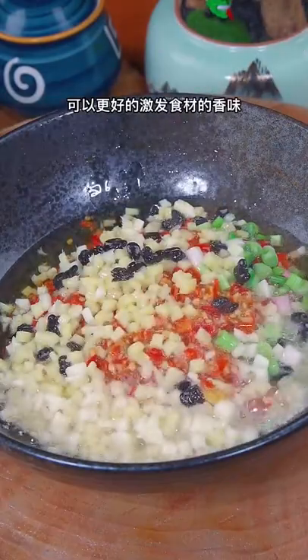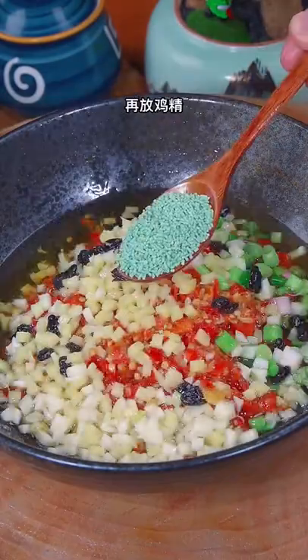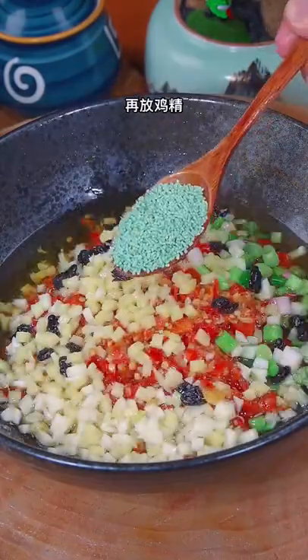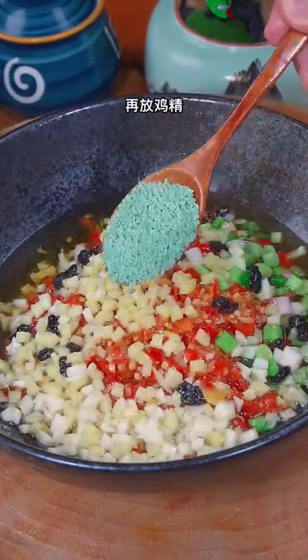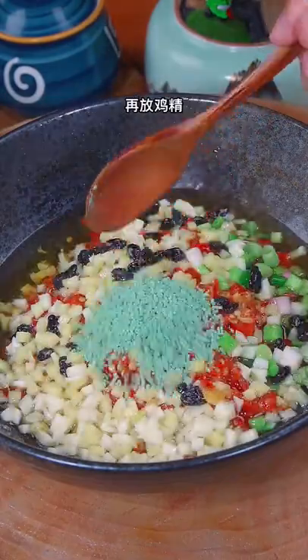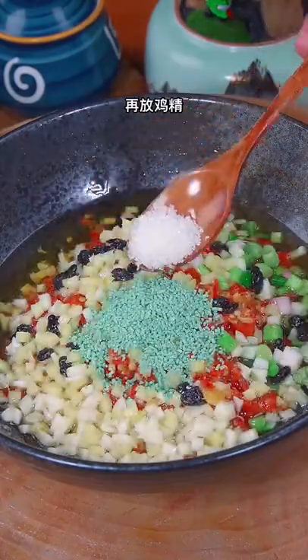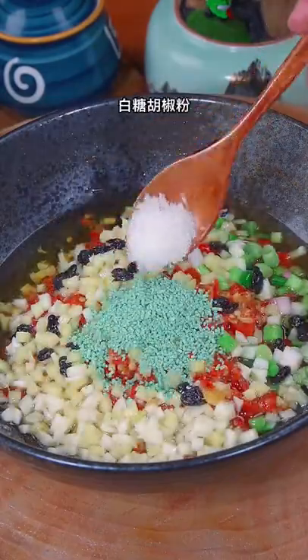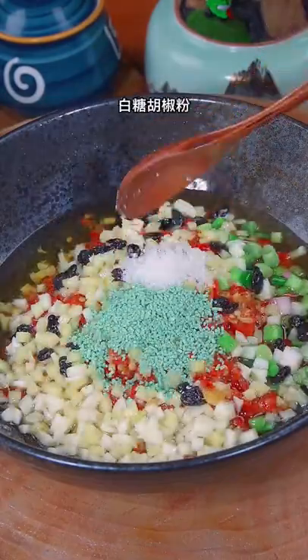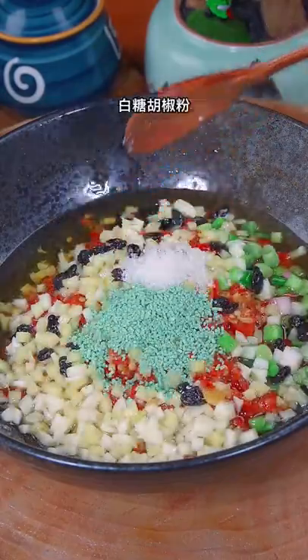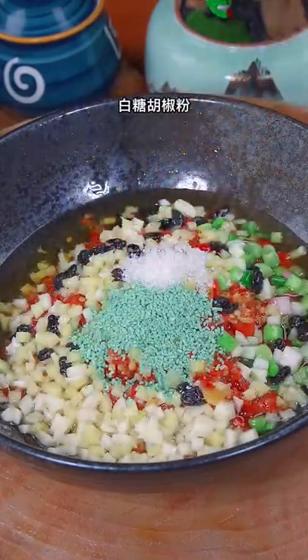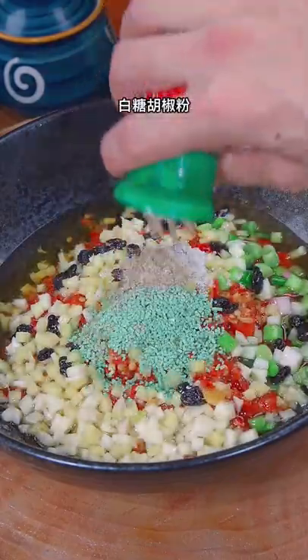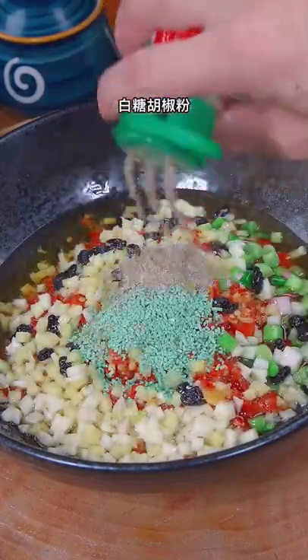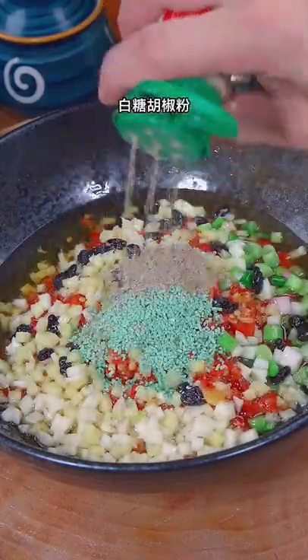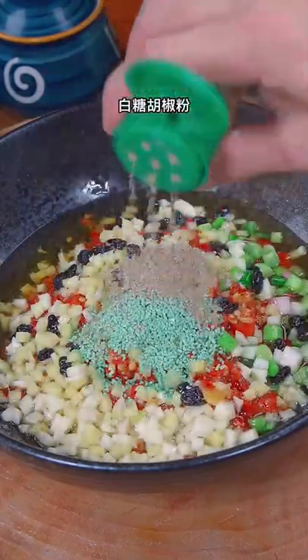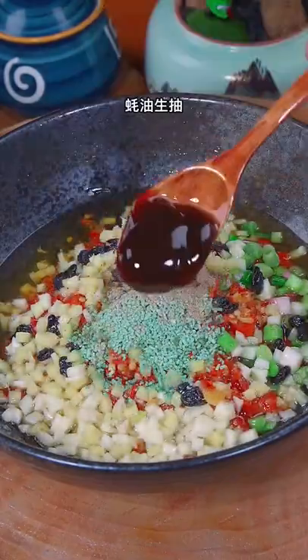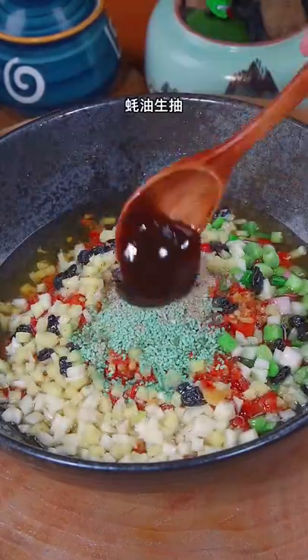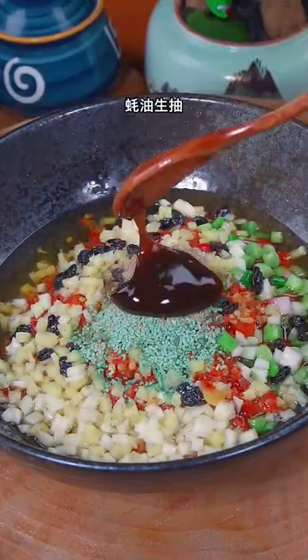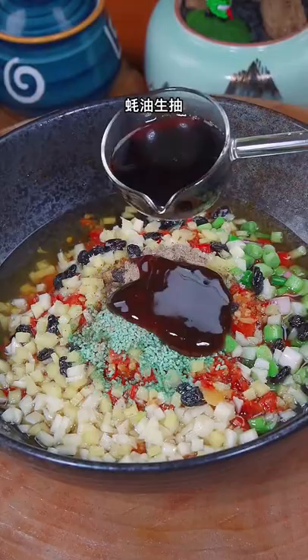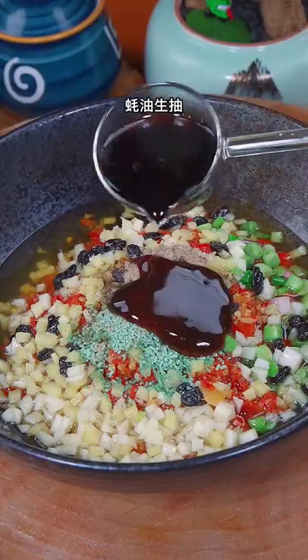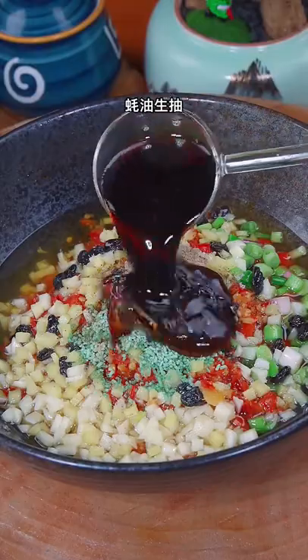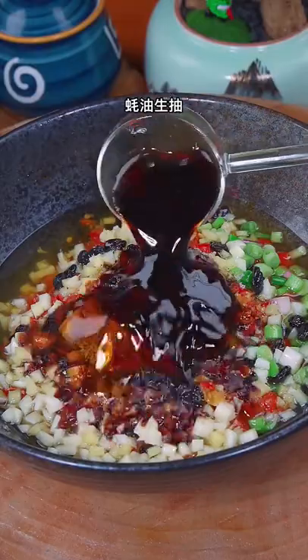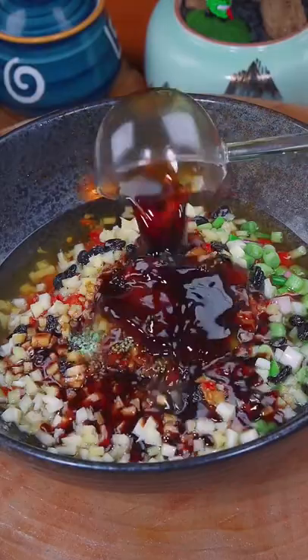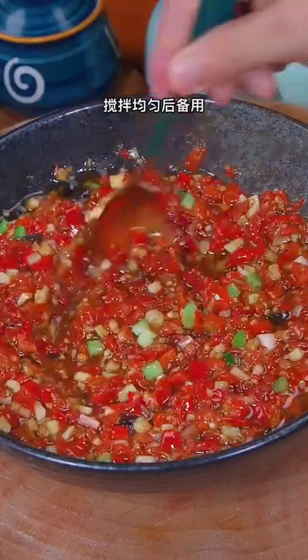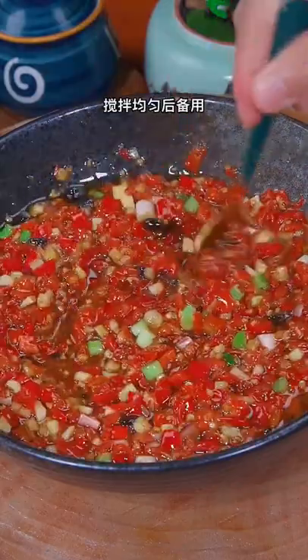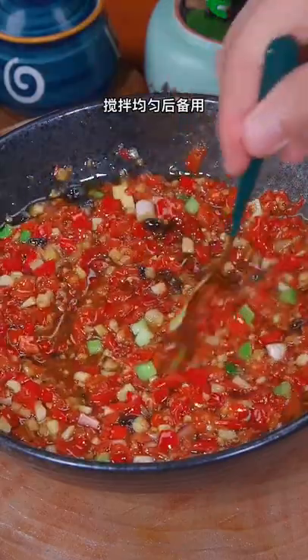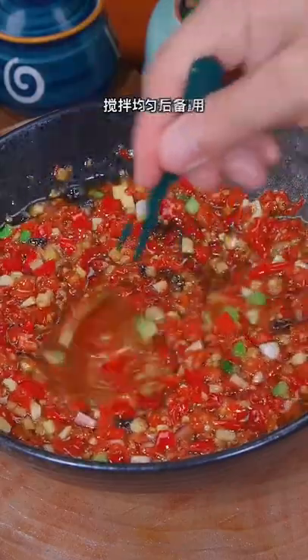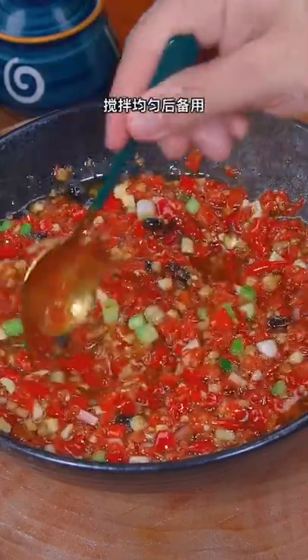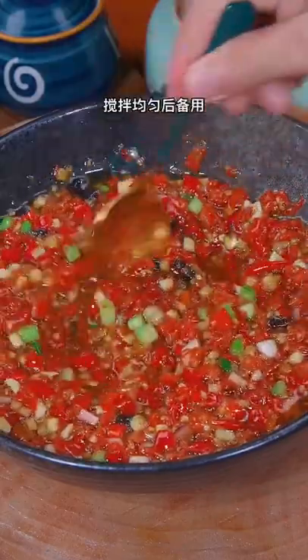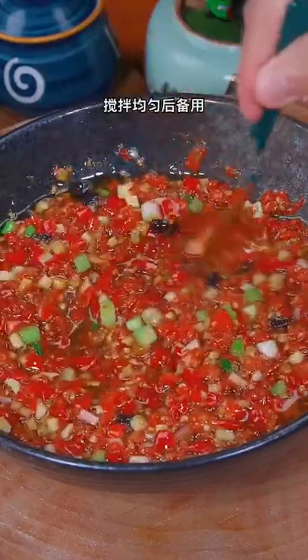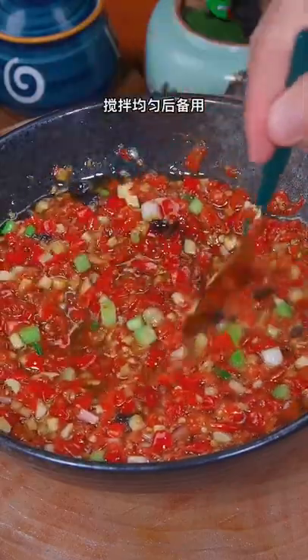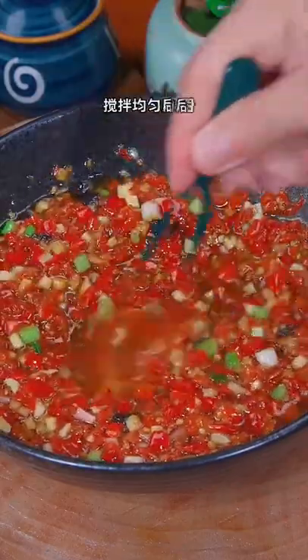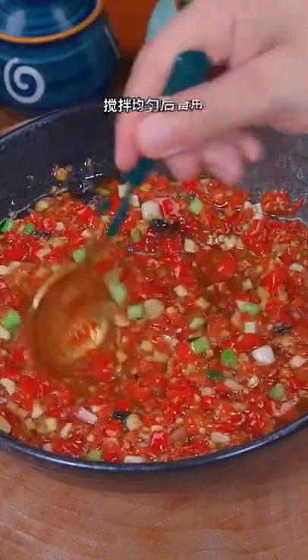Add chicken essence, sugar, pepper, oil consumption, and soy sauce. Stir to make it mixed evenly.